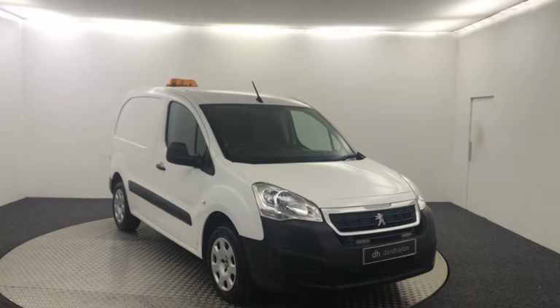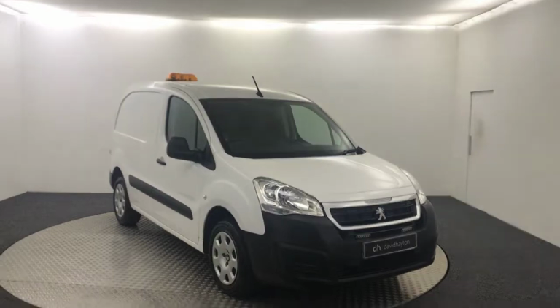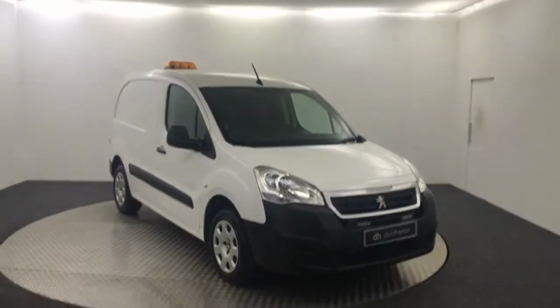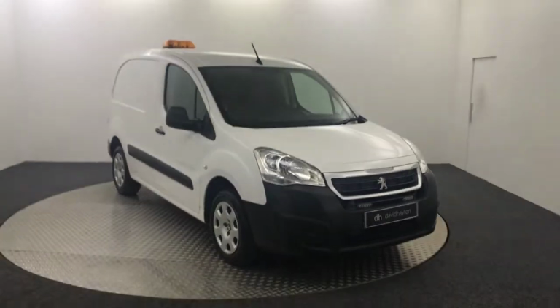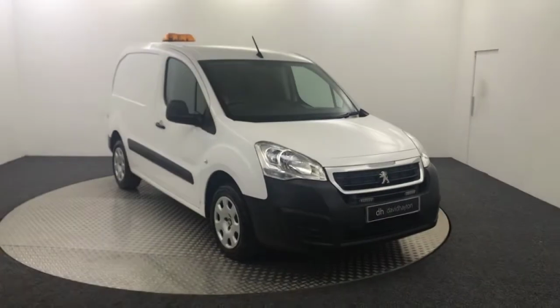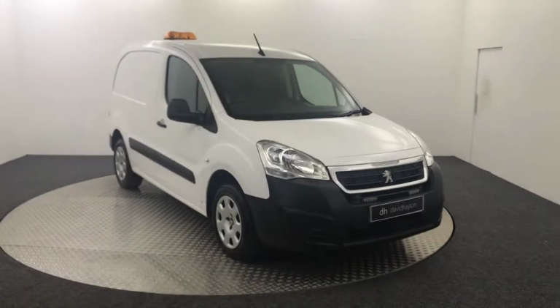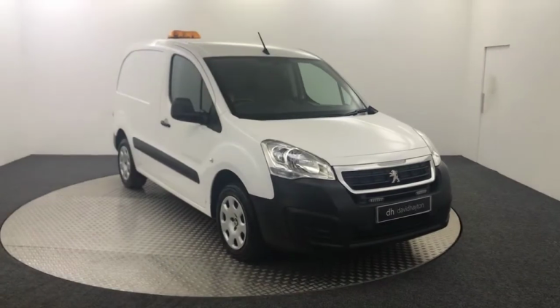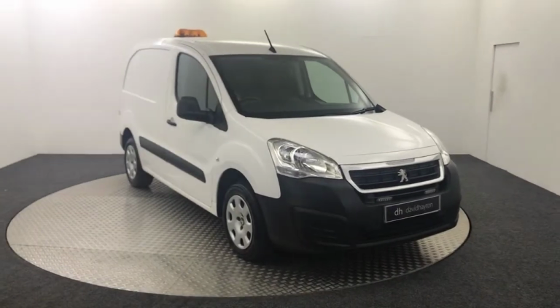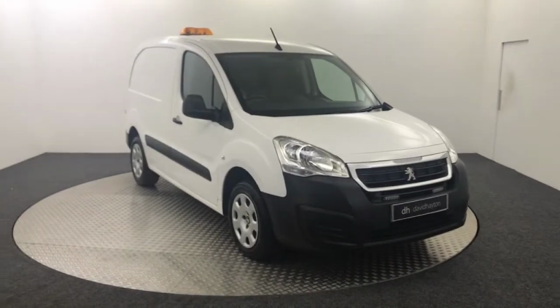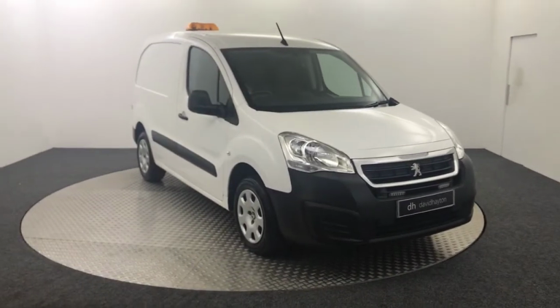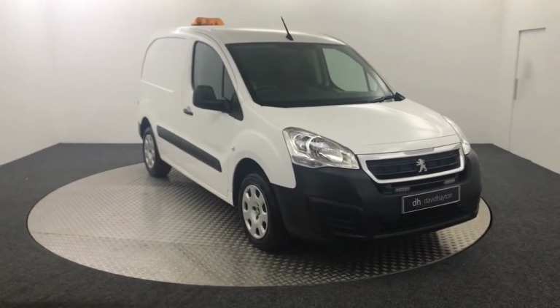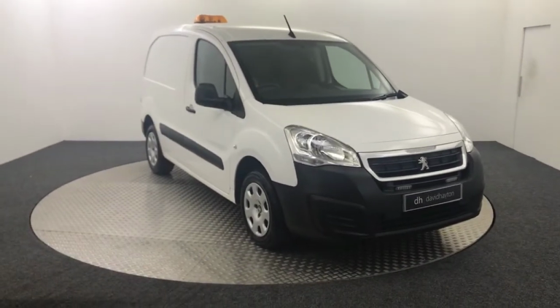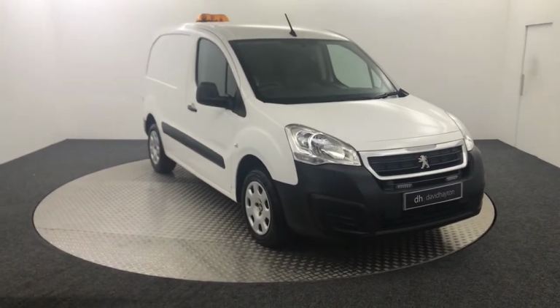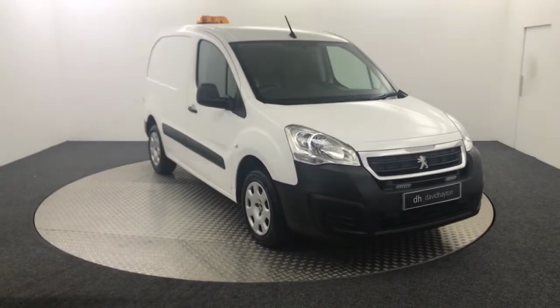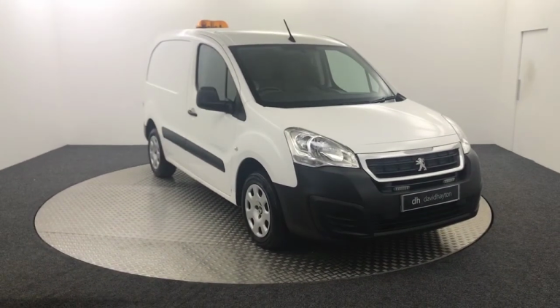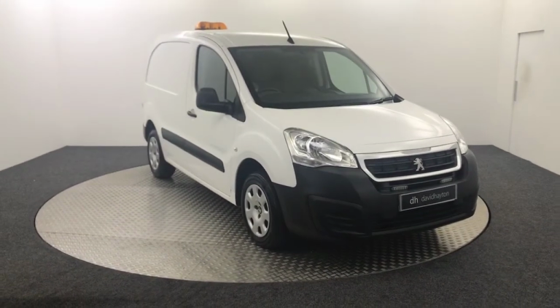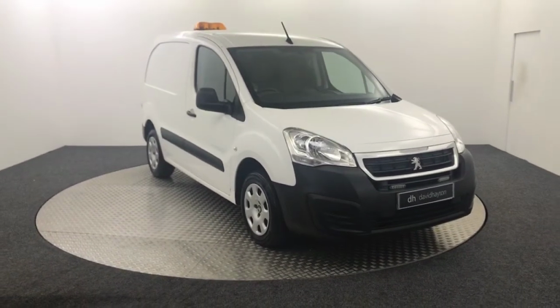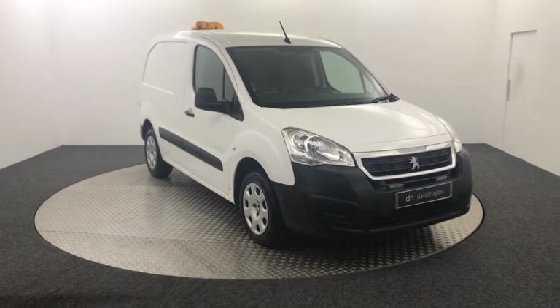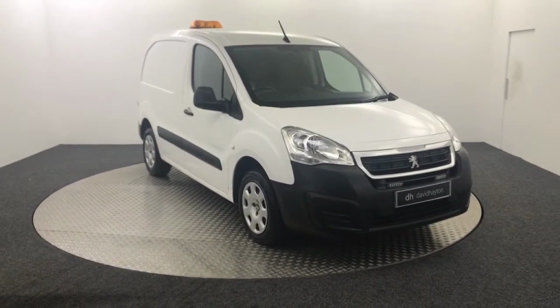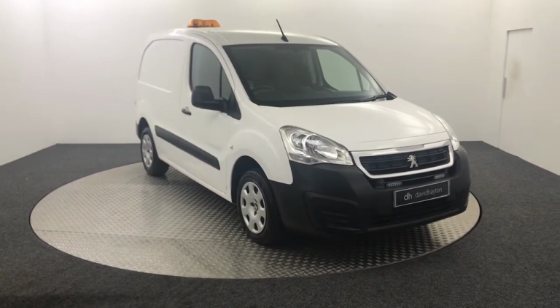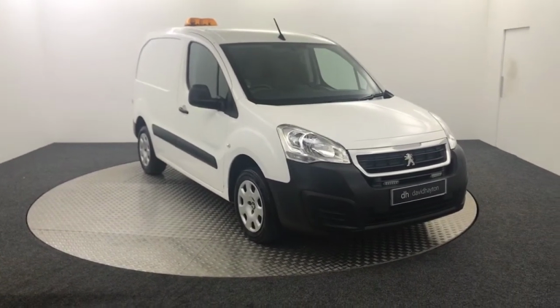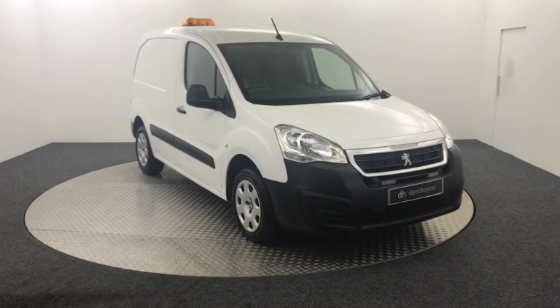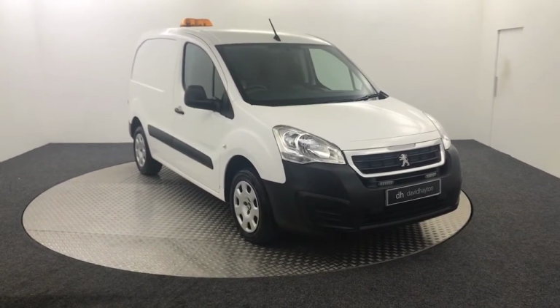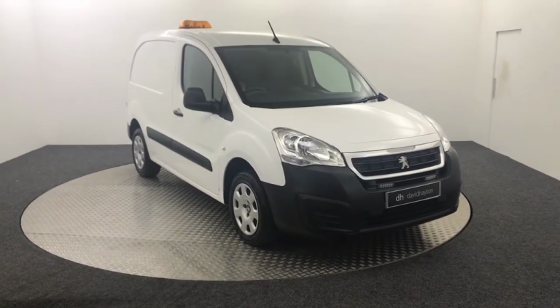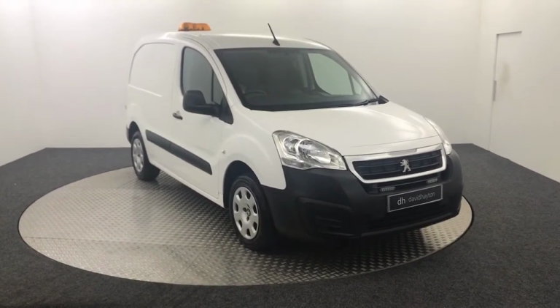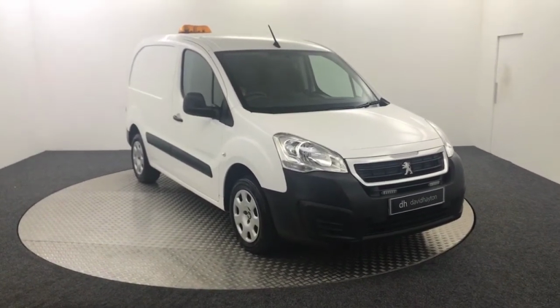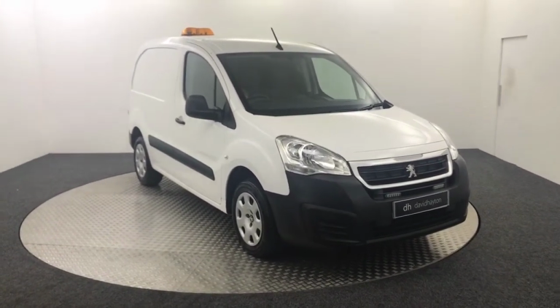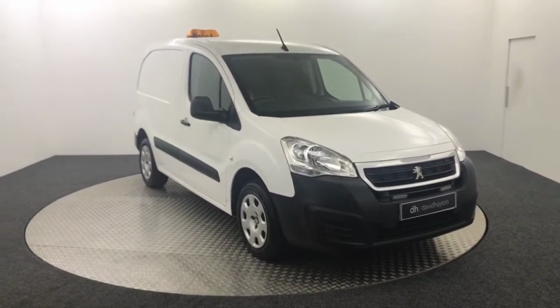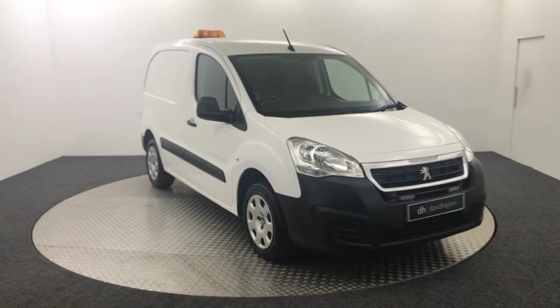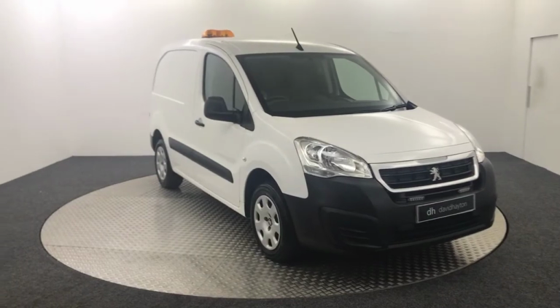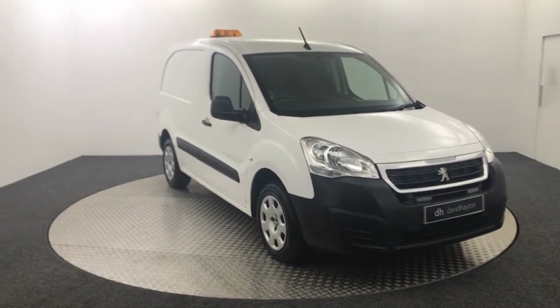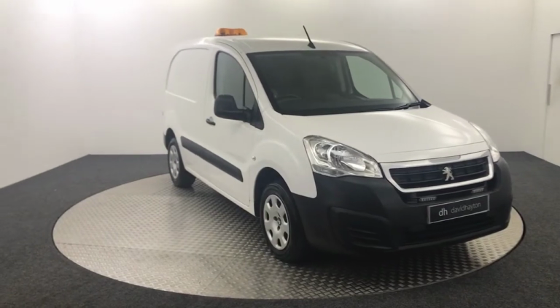Hi, it's James from David Haytons Auto Store. Today on the turntable we have this 2017 Peugeot Partner Professional.